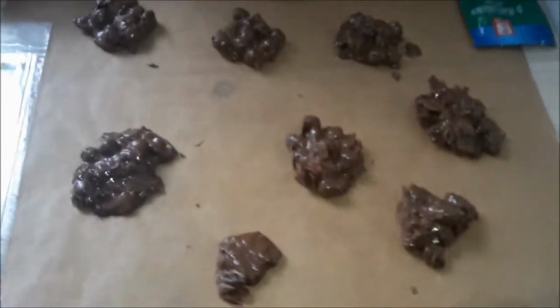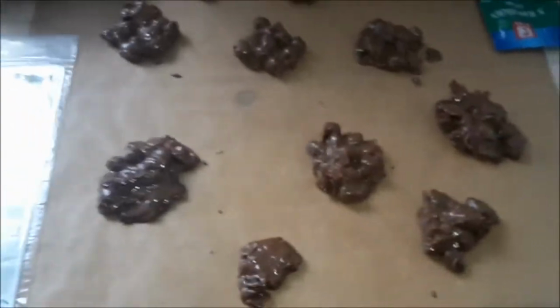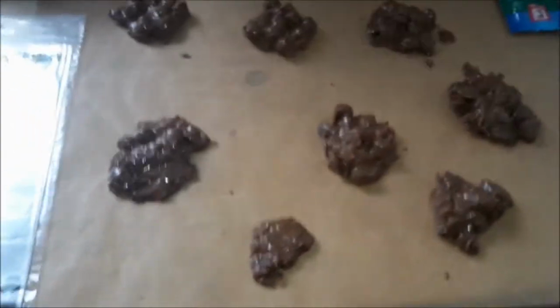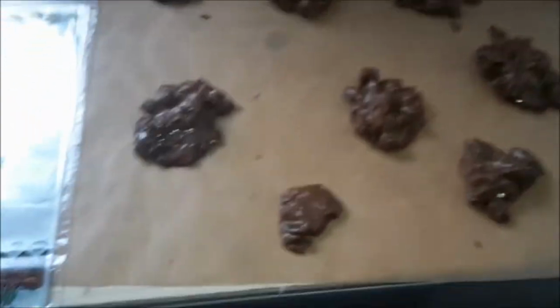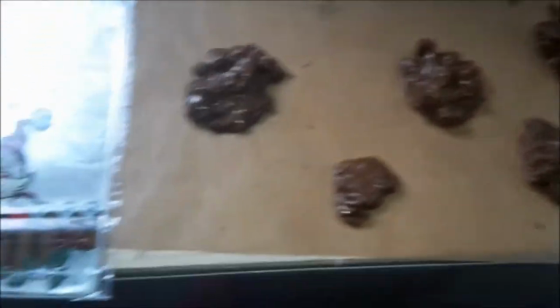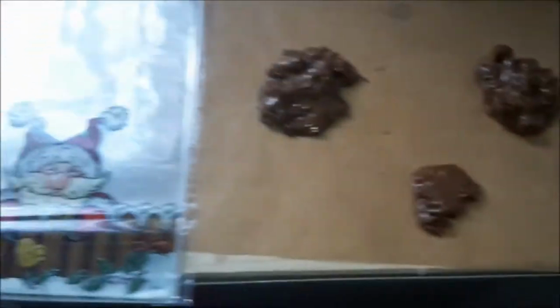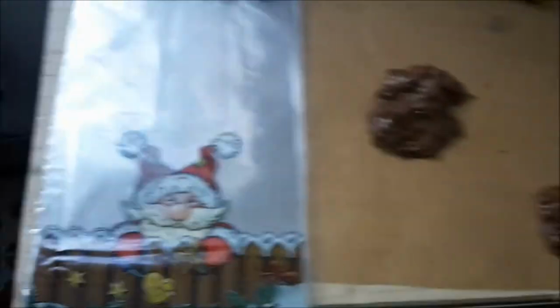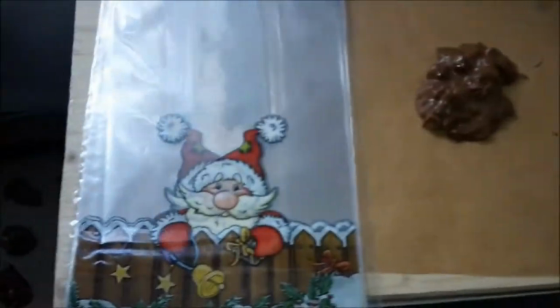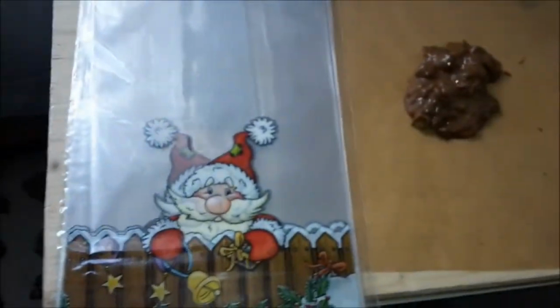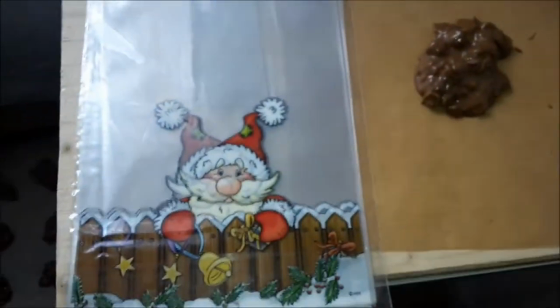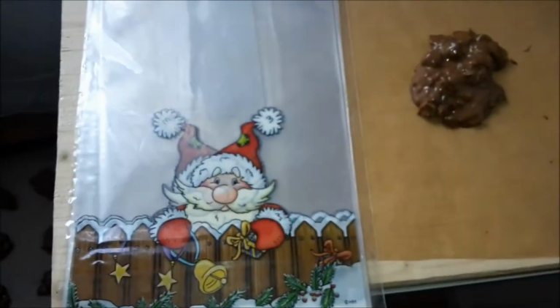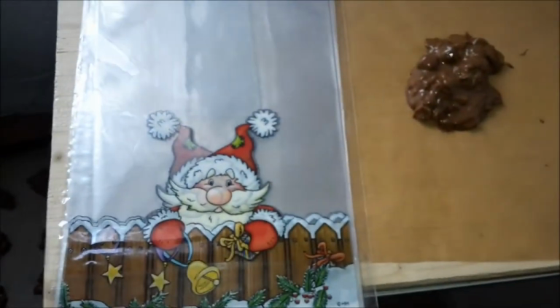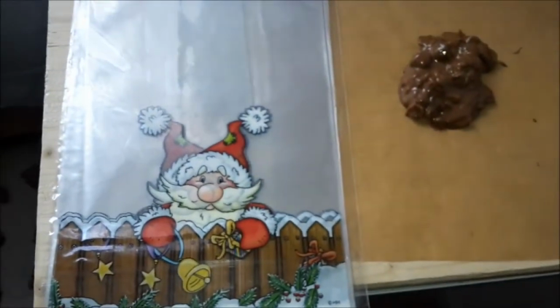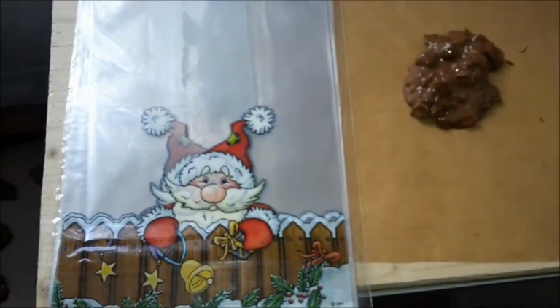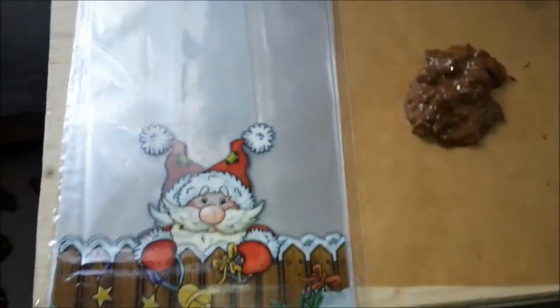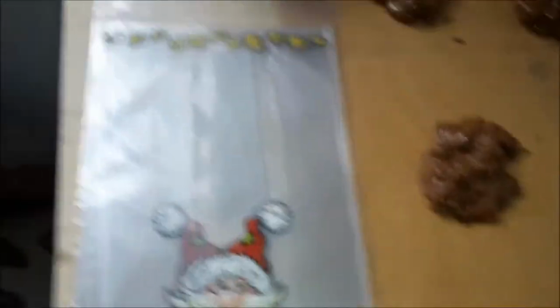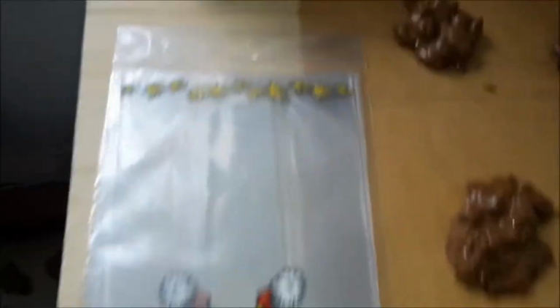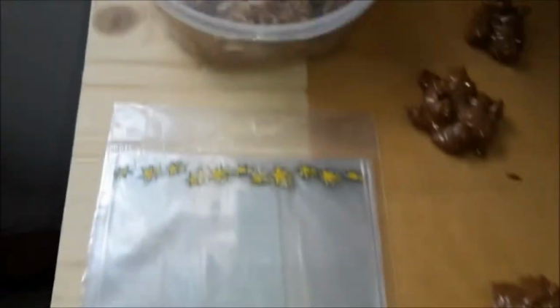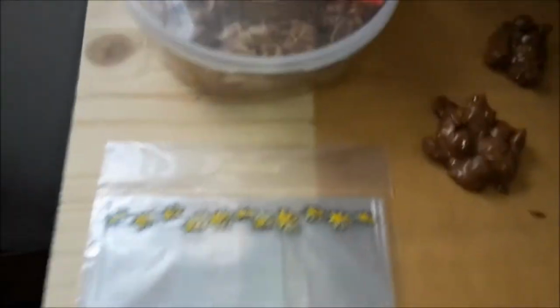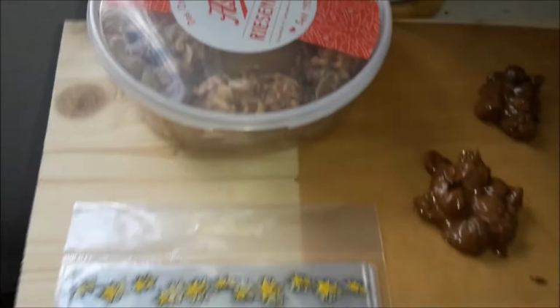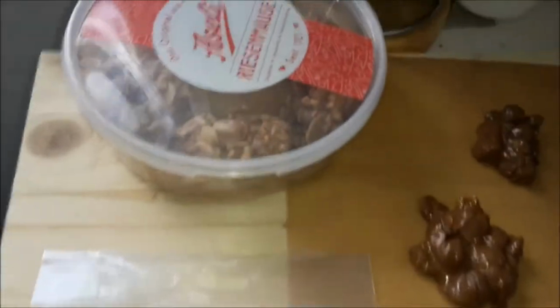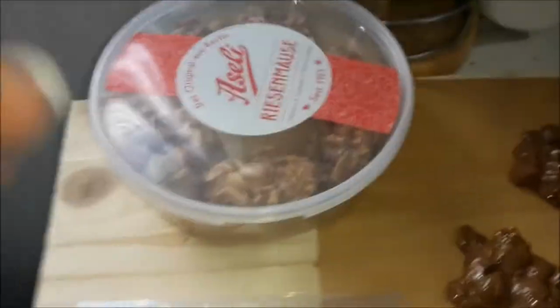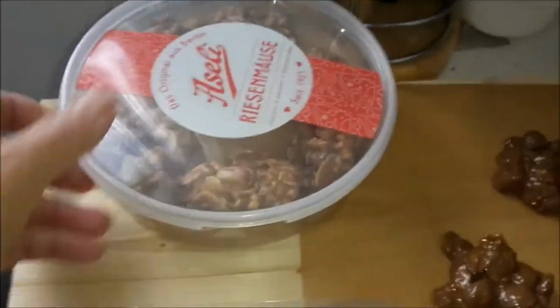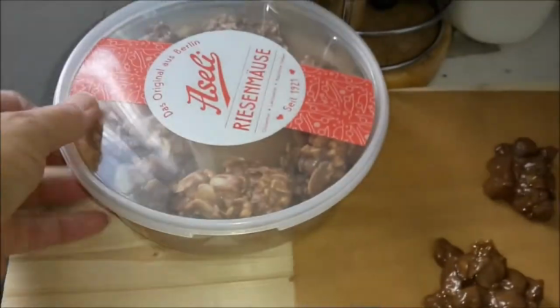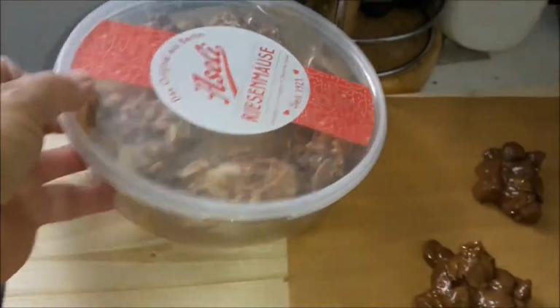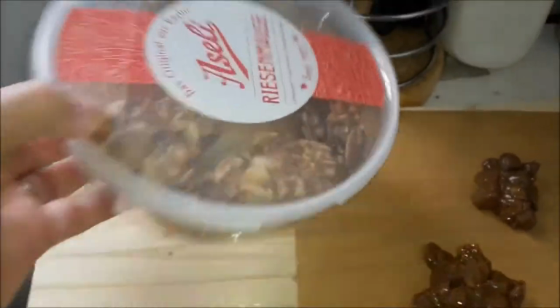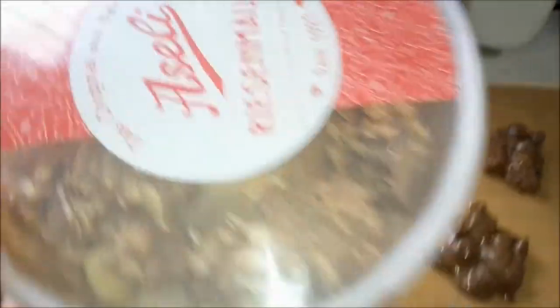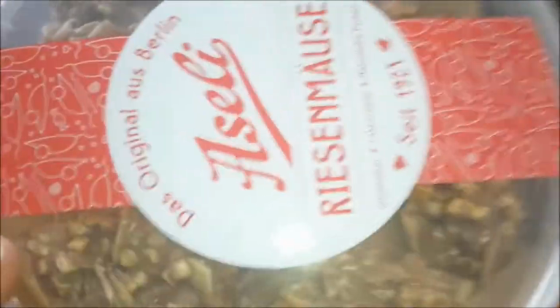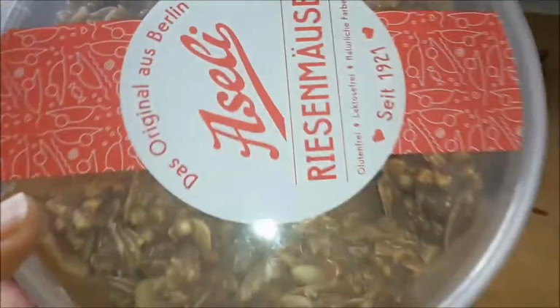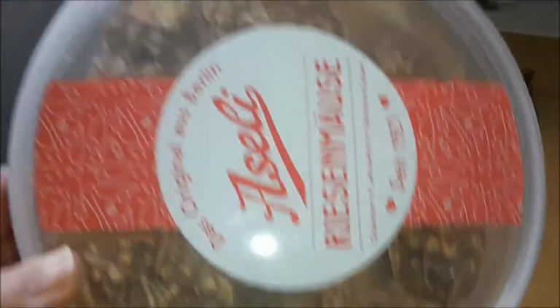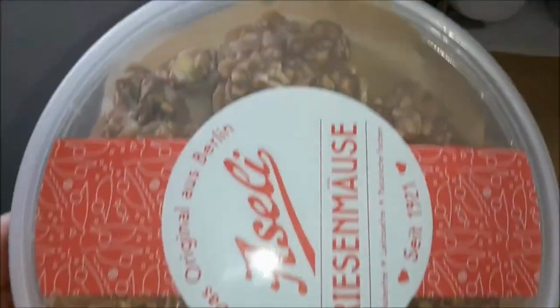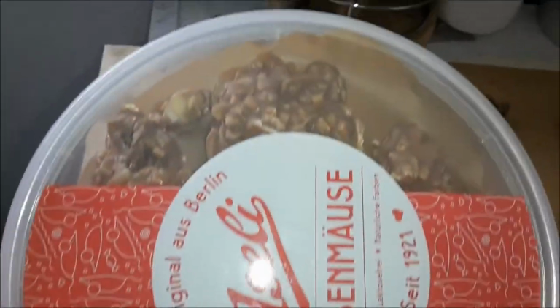That's already the first — I have a Tütchen. That's already the first one, very nicely packed.